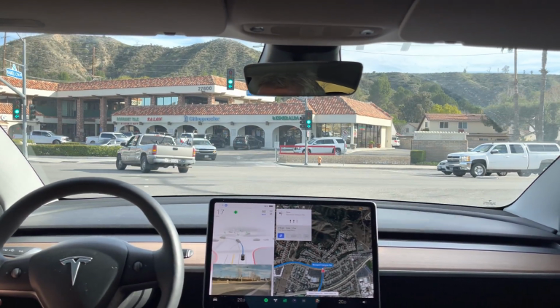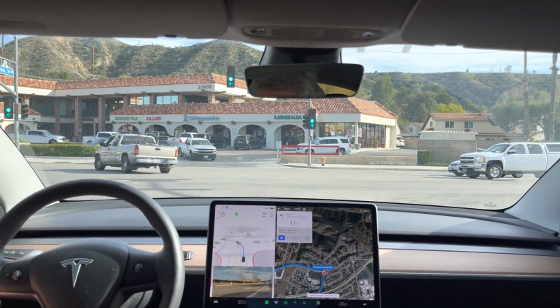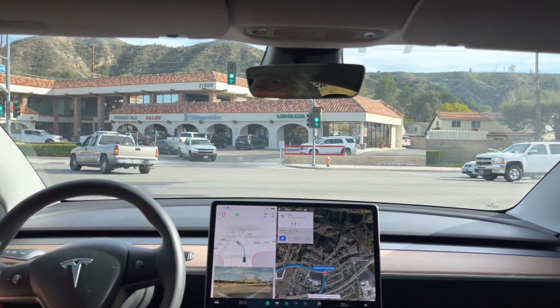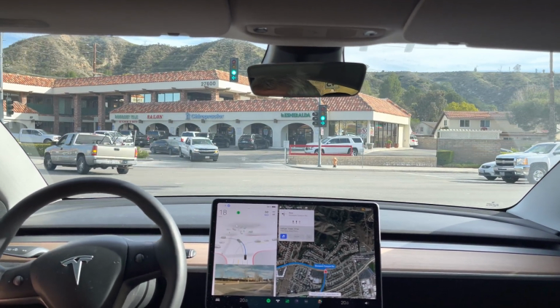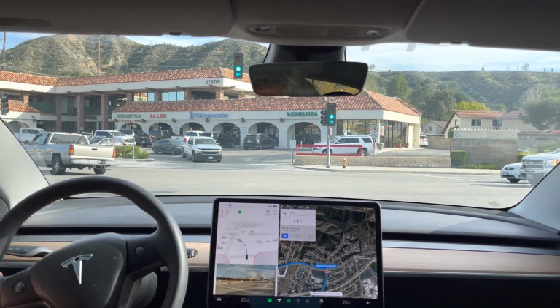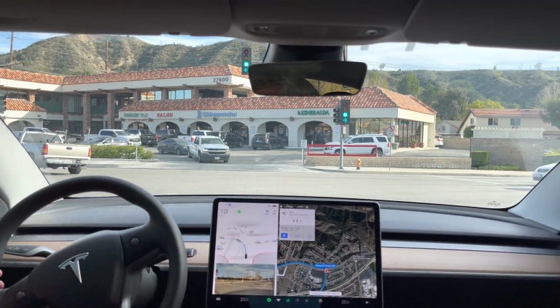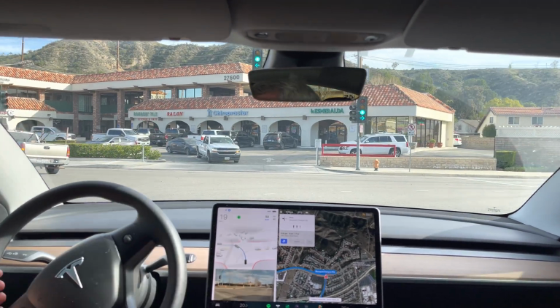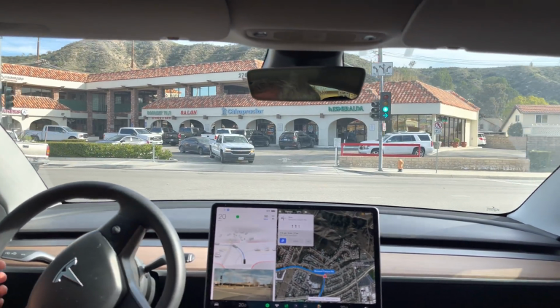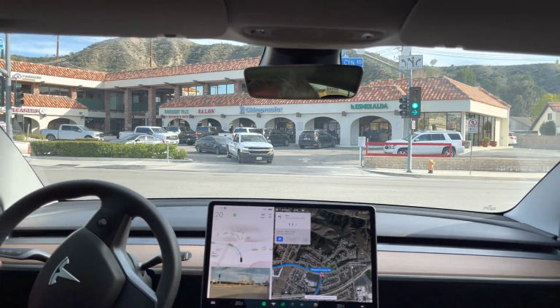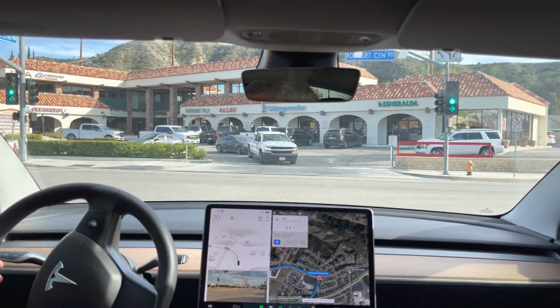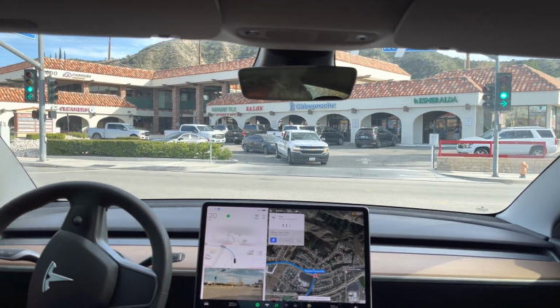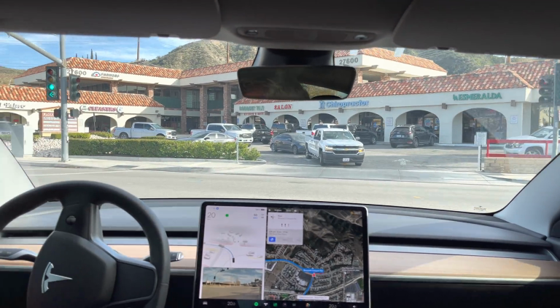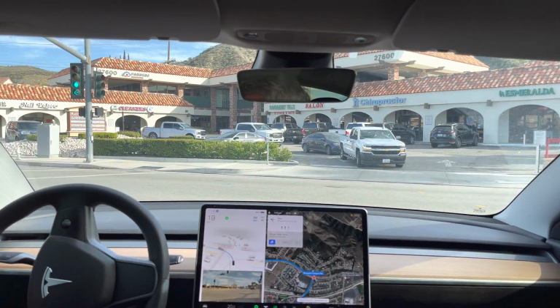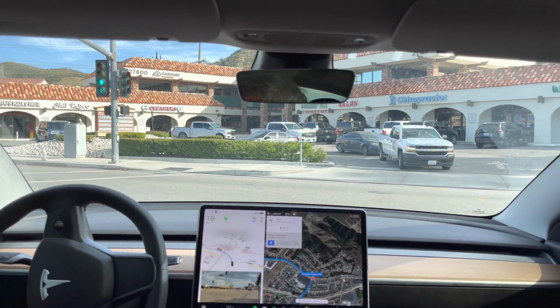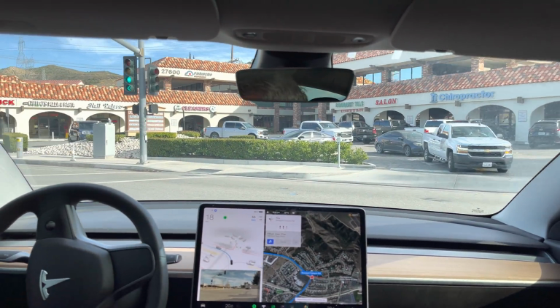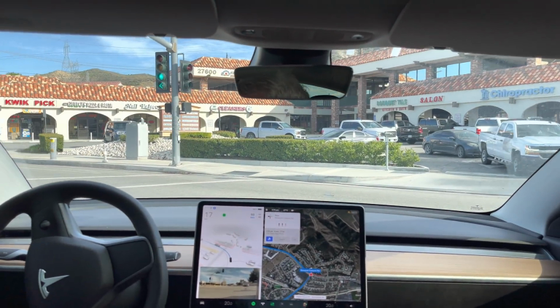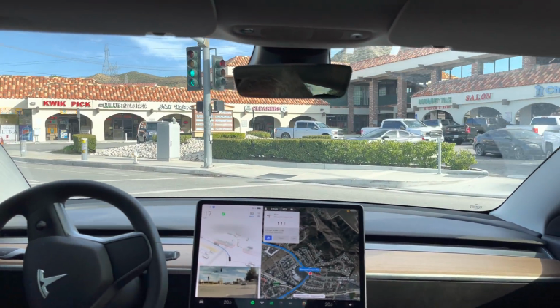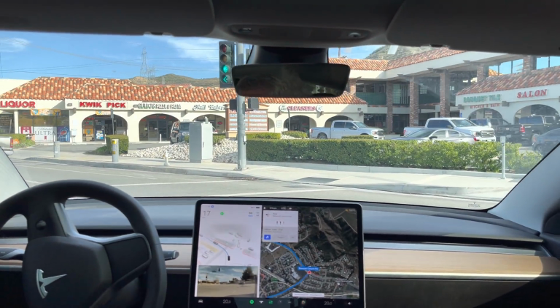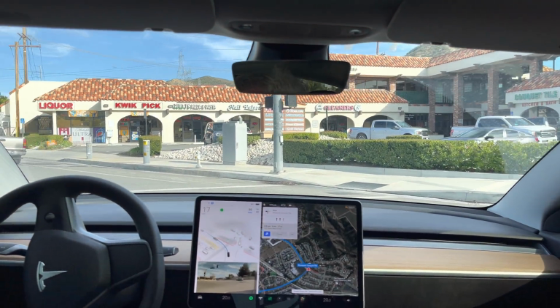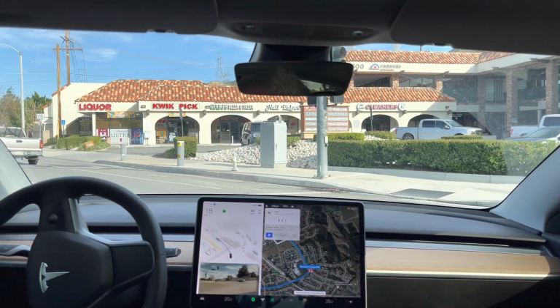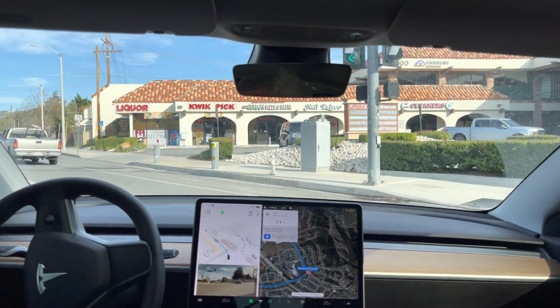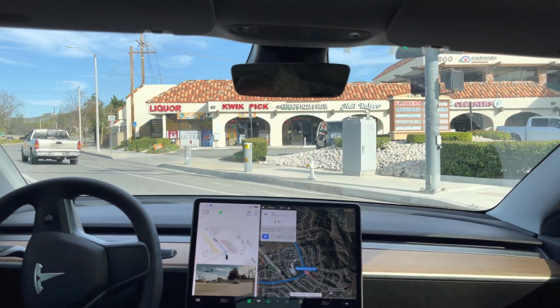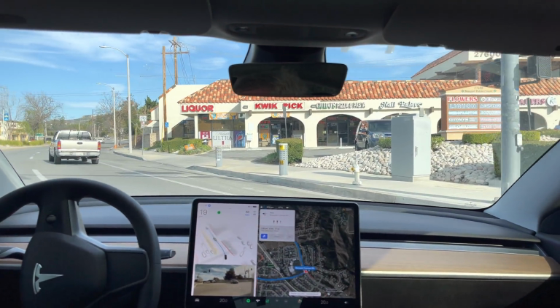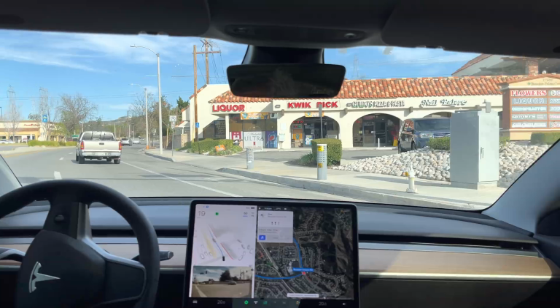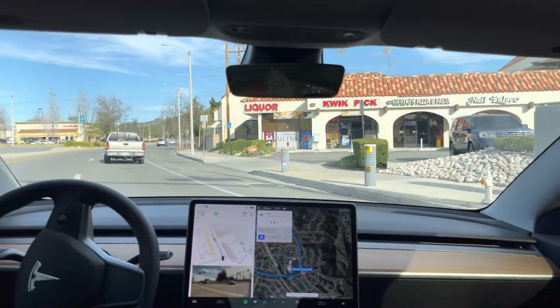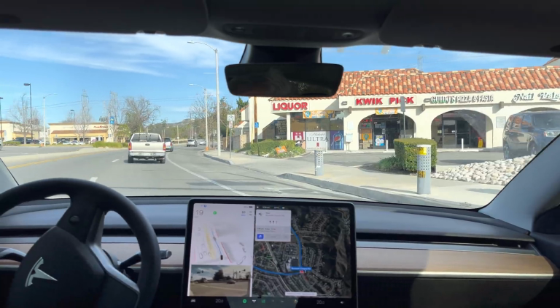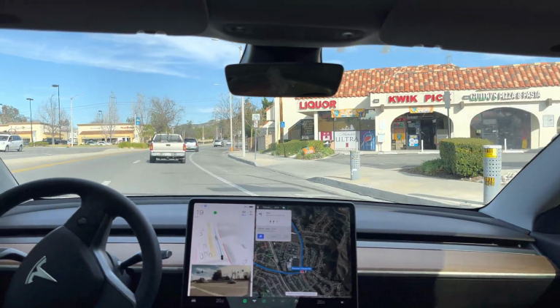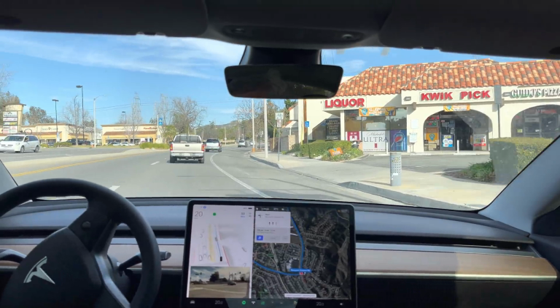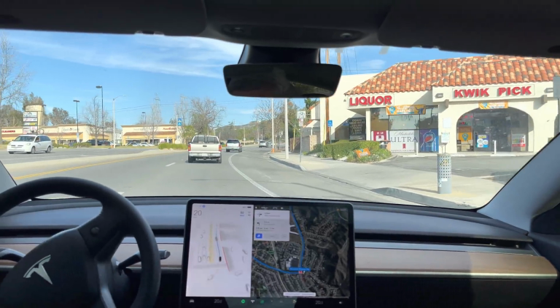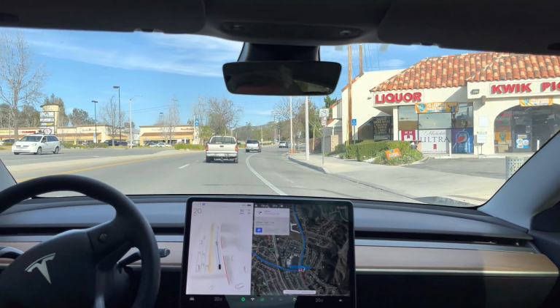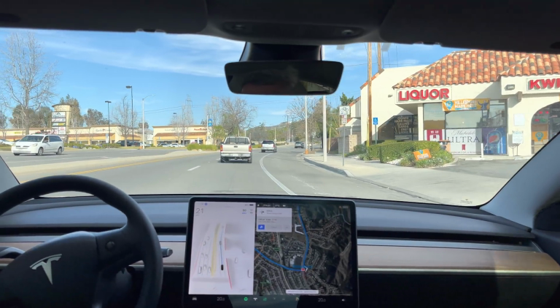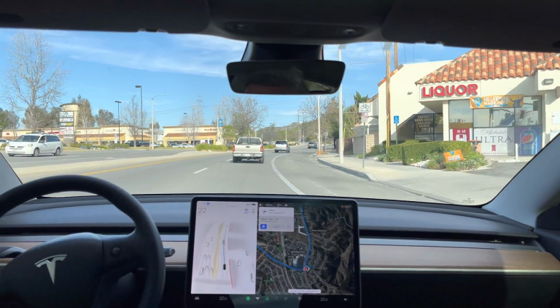Give it a little tap — it's dragging its butt a little bit here. Turn was good.